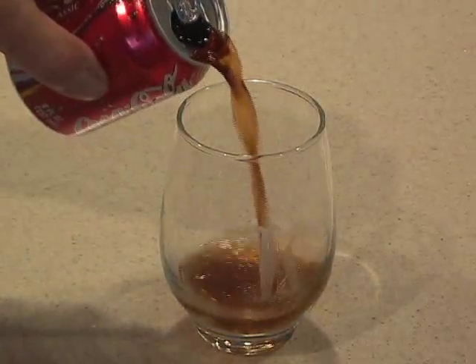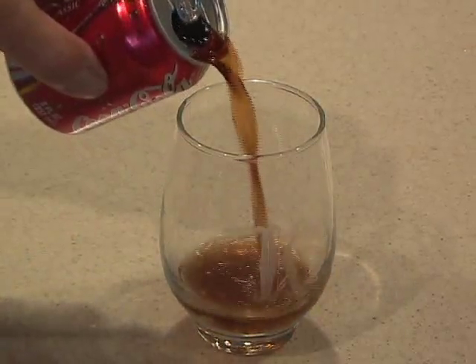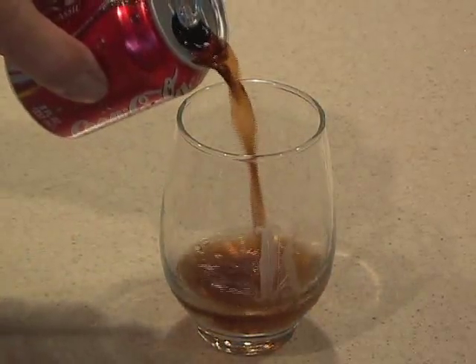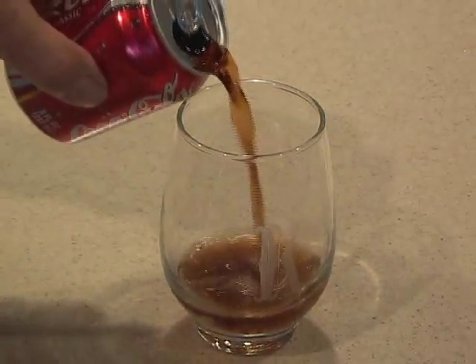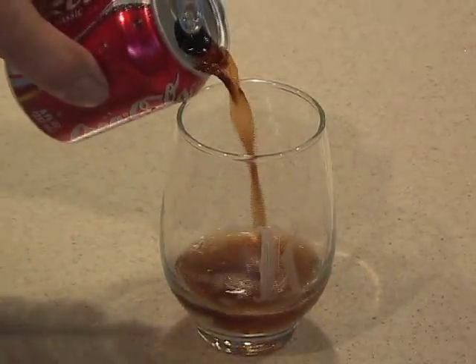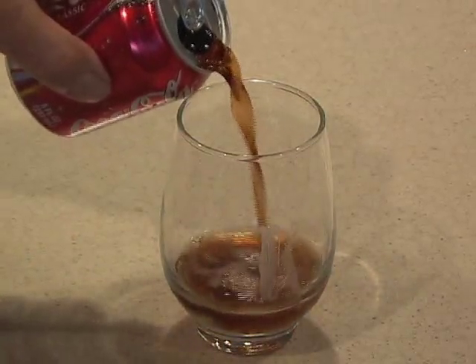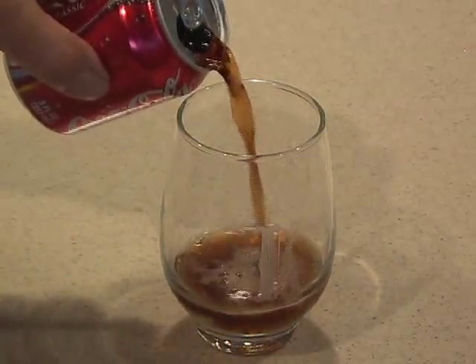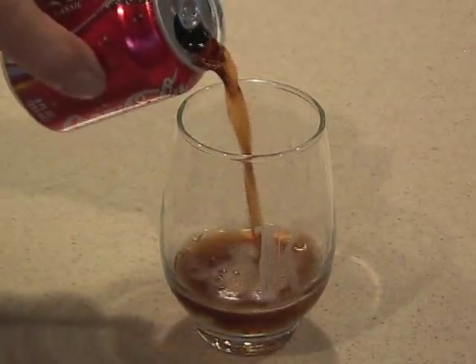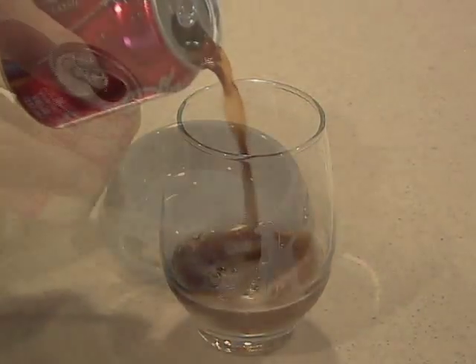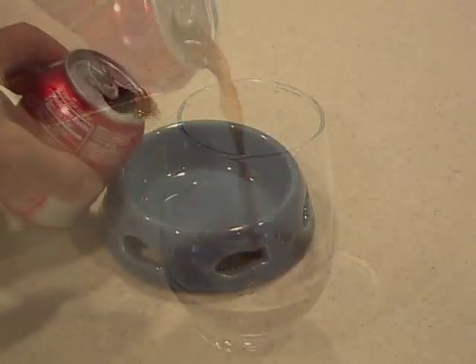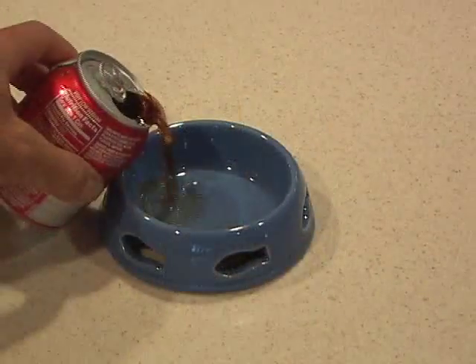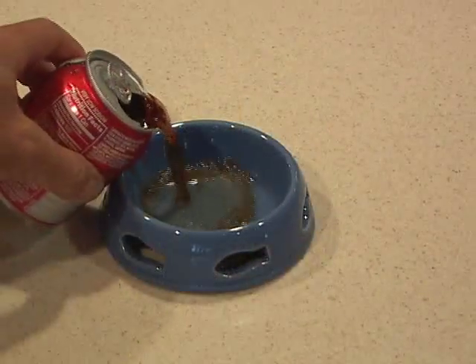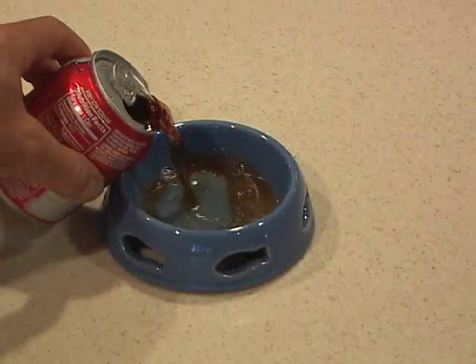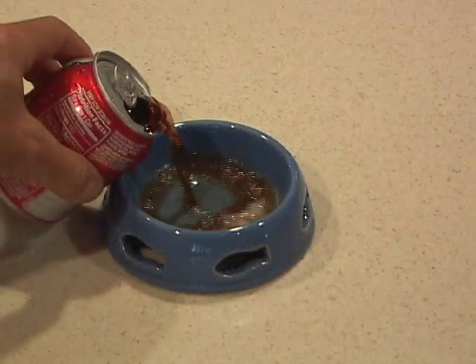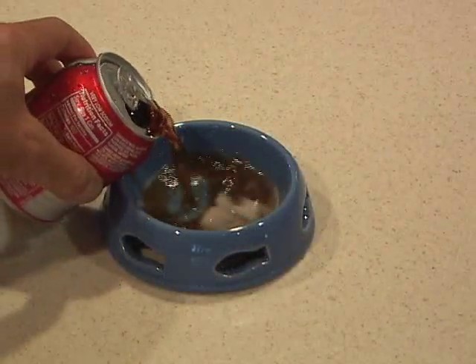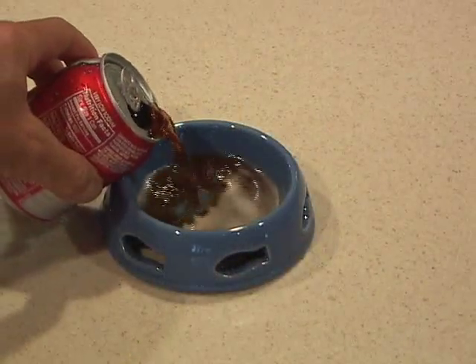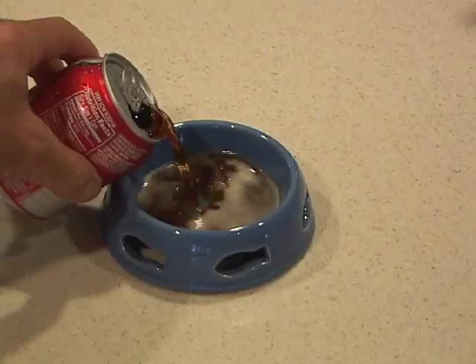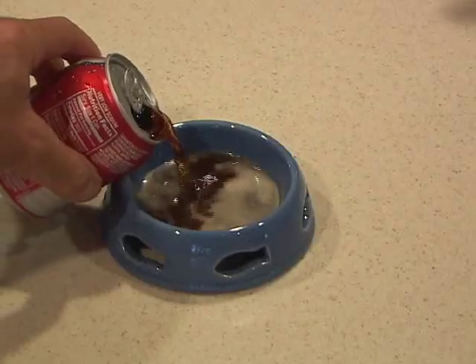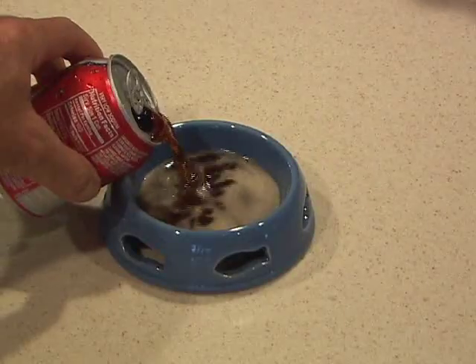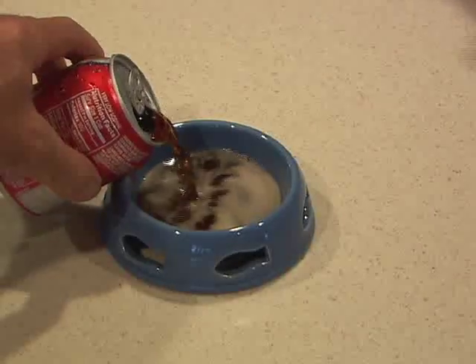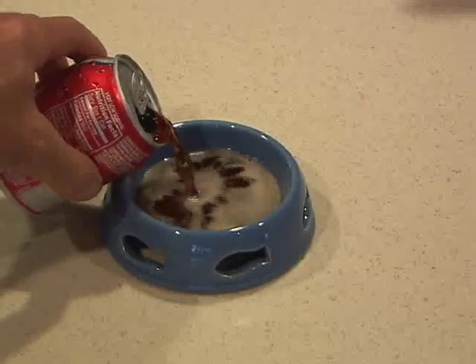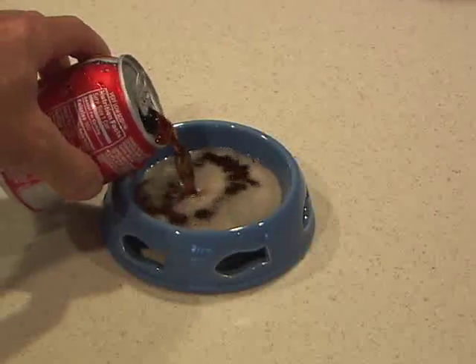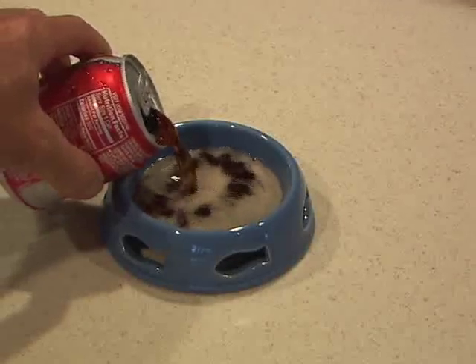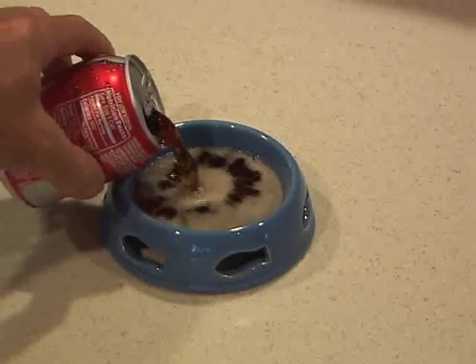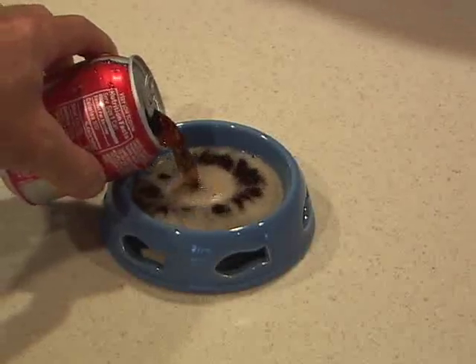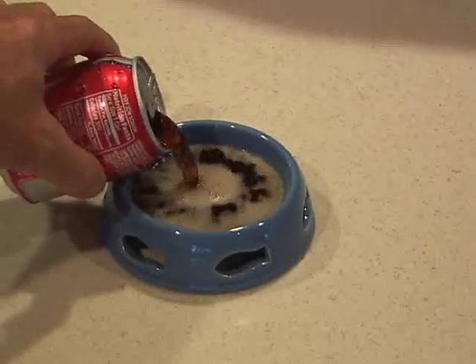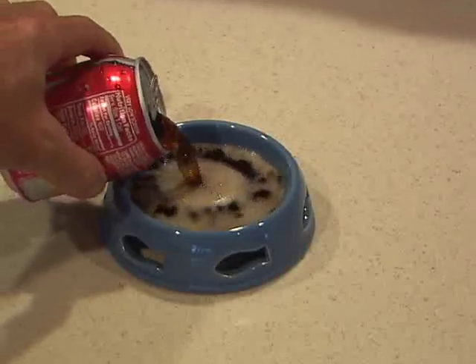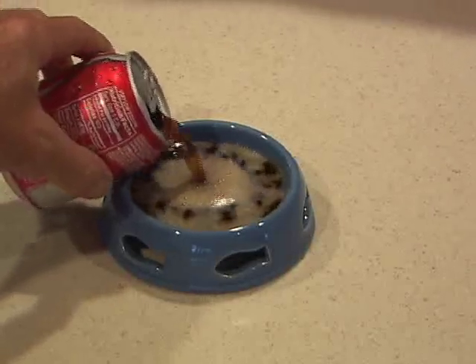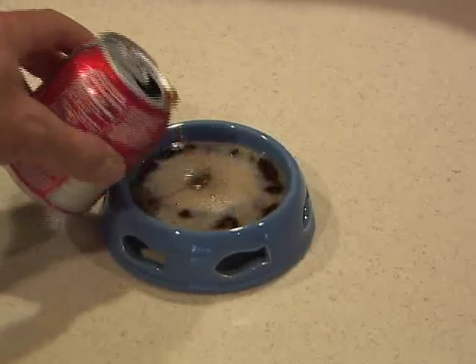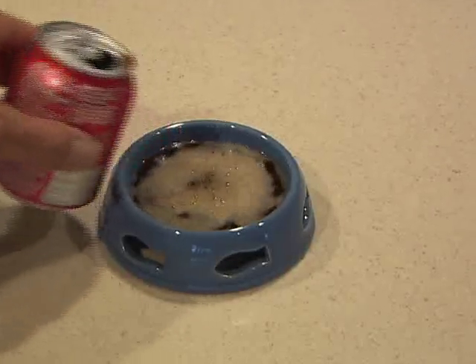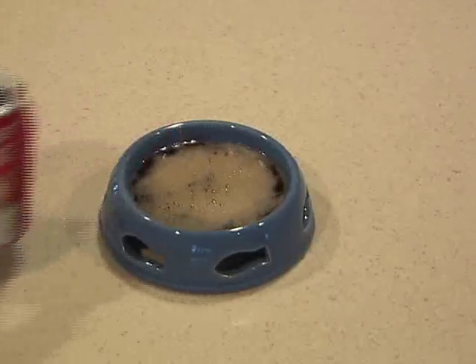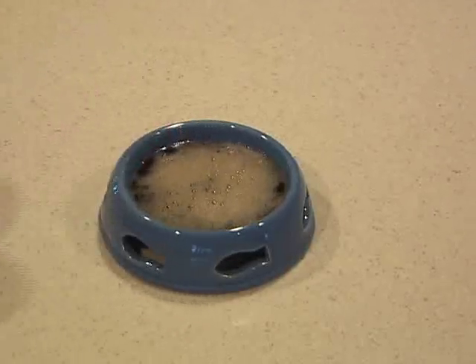This will work with just about any drink, in can or bottle. So the next time you're dry, super chill your drink.